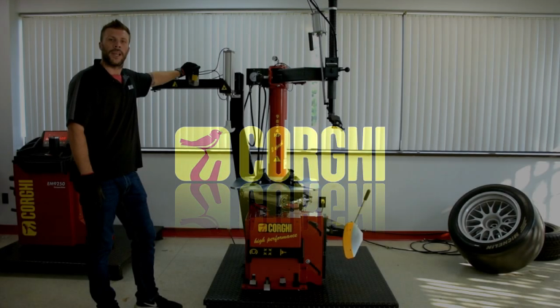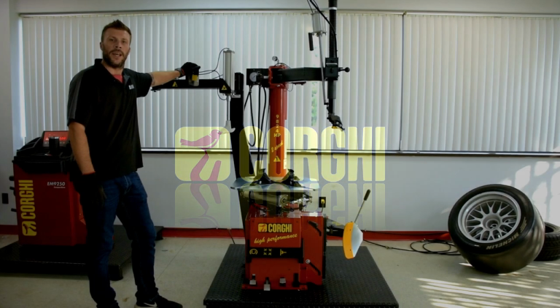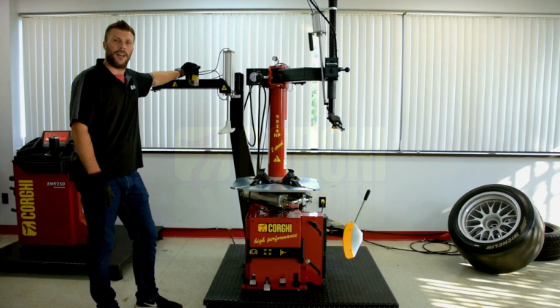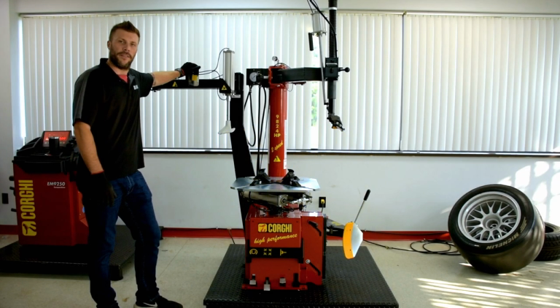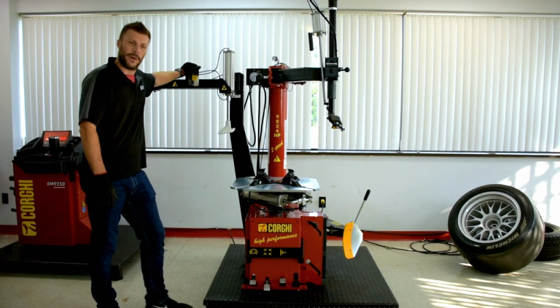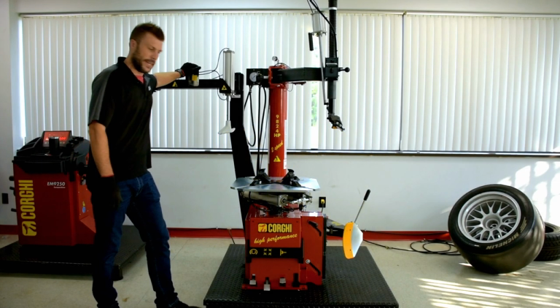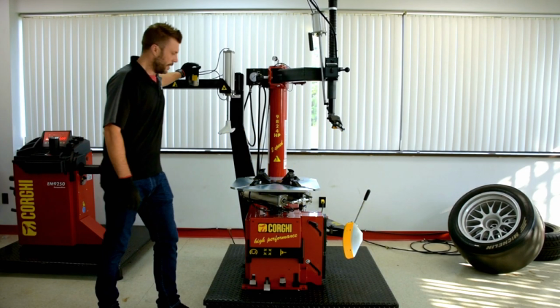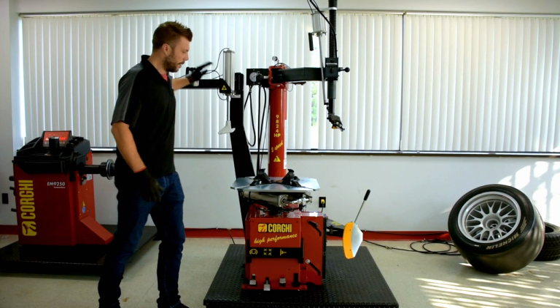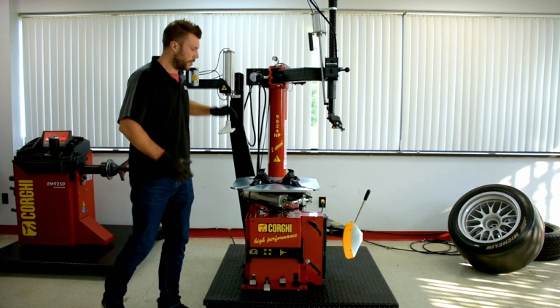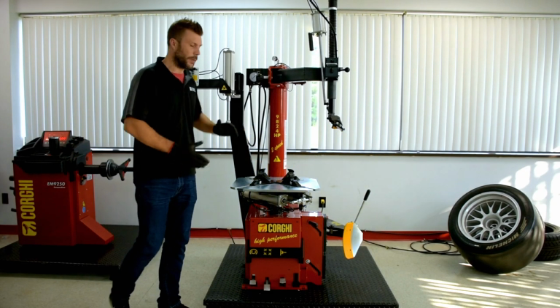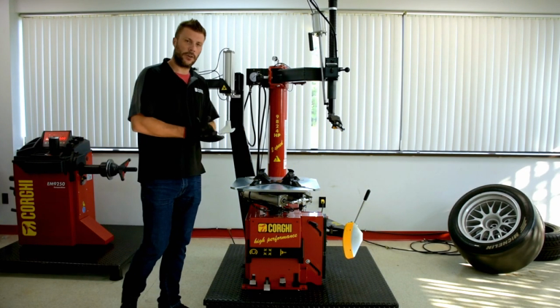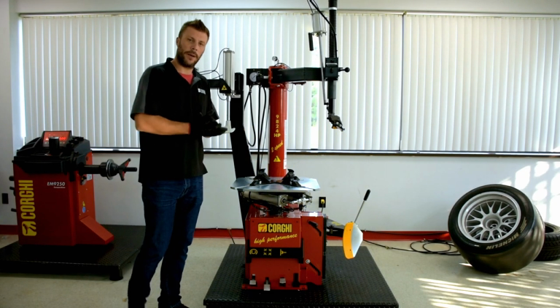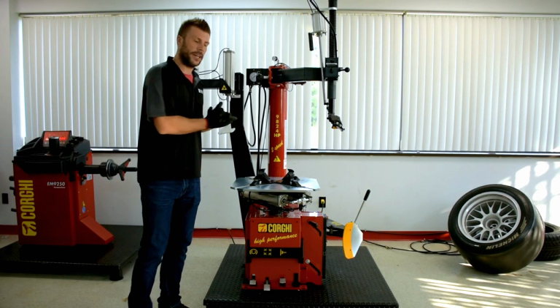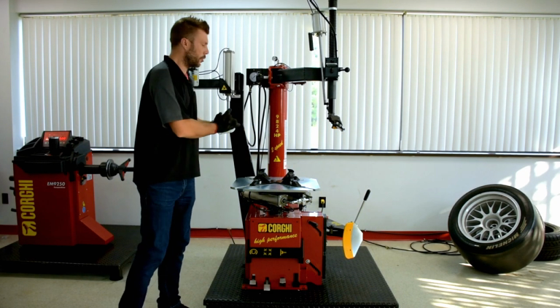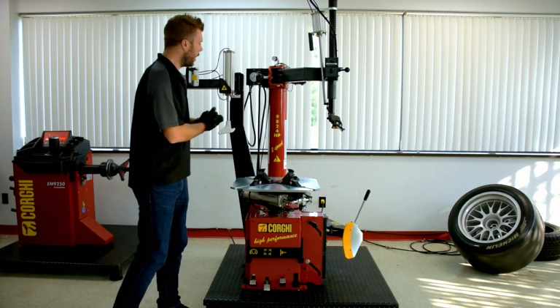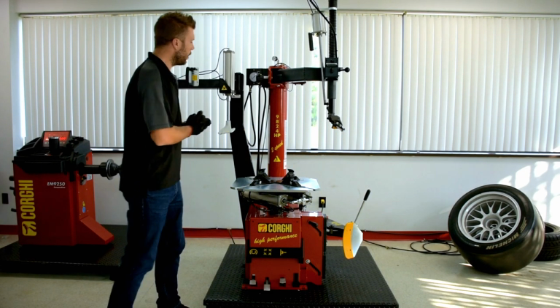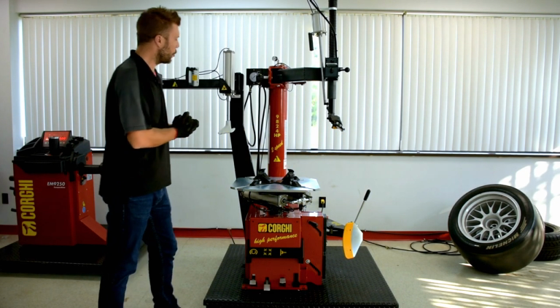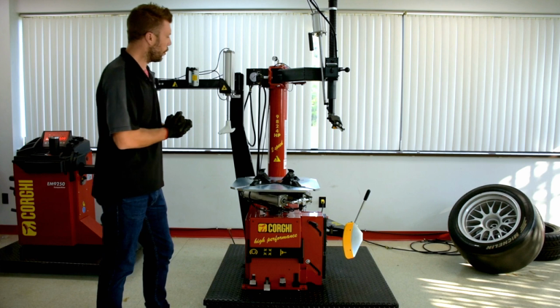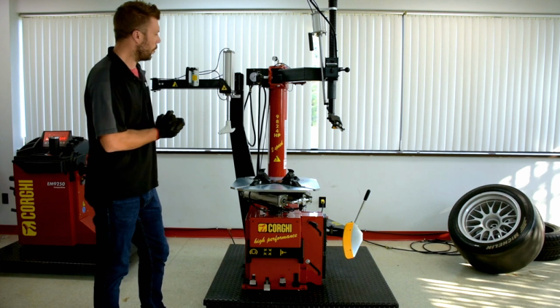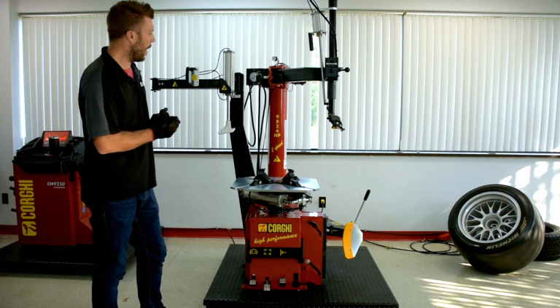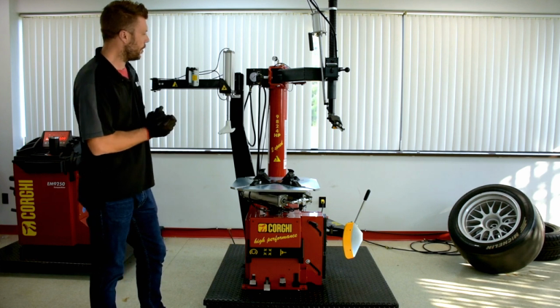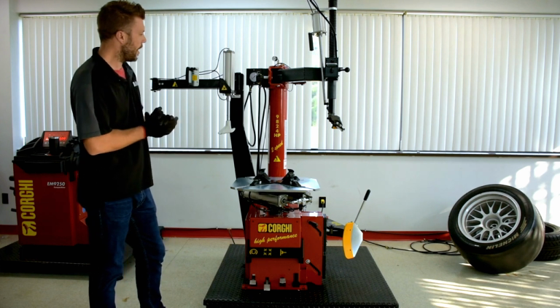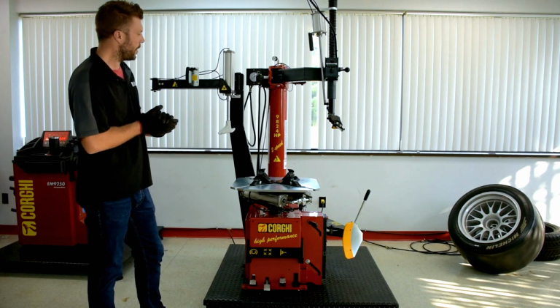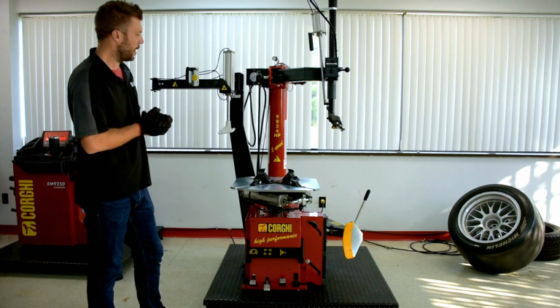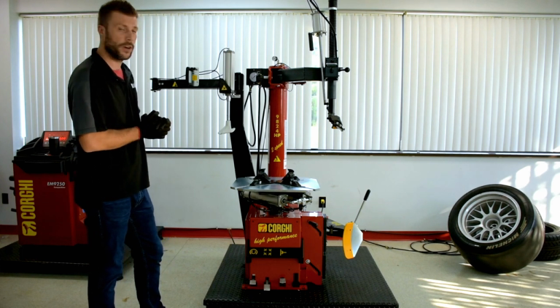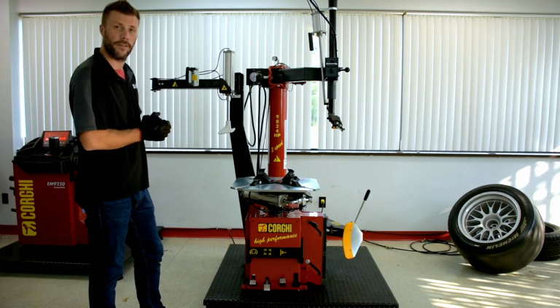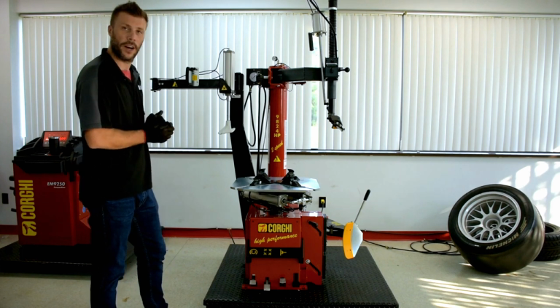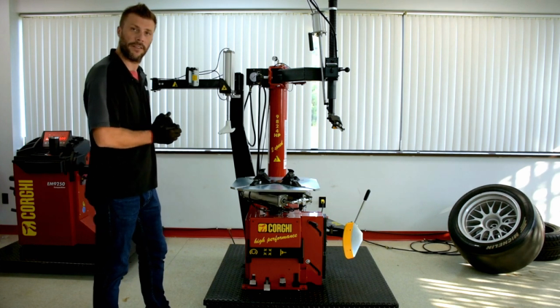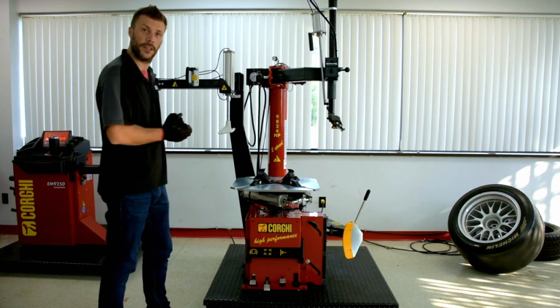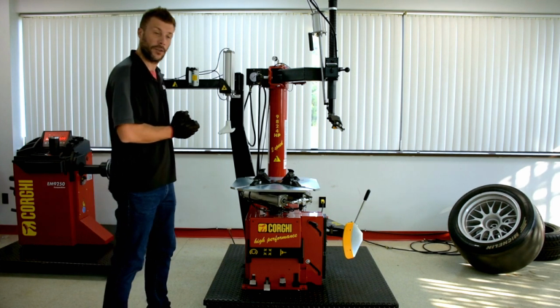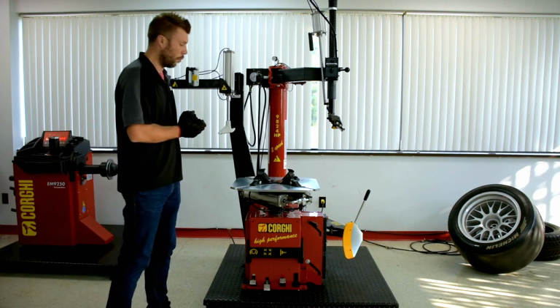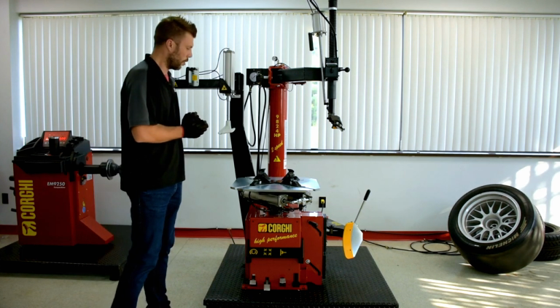Hello everybody, my name is Marco and I'm here today to show you how the 9824 leverless works.